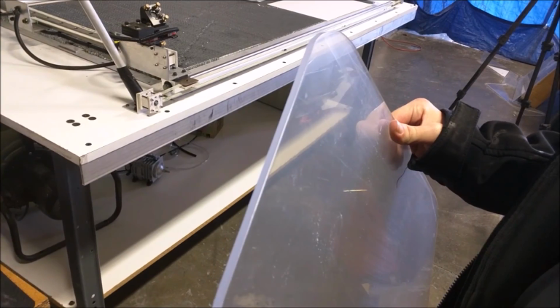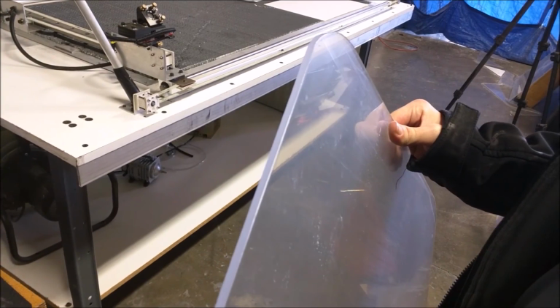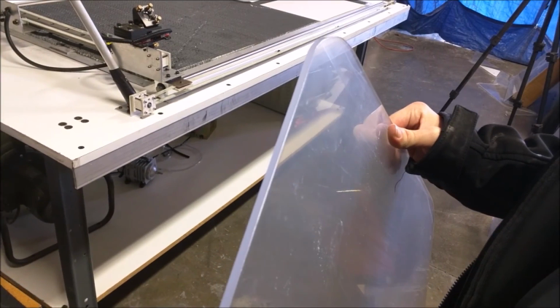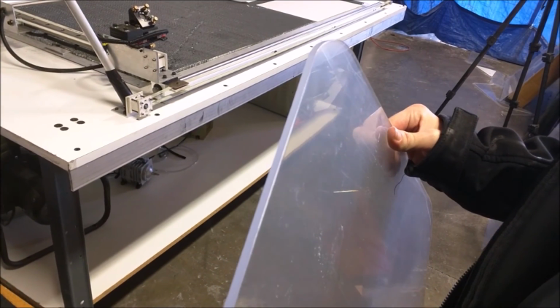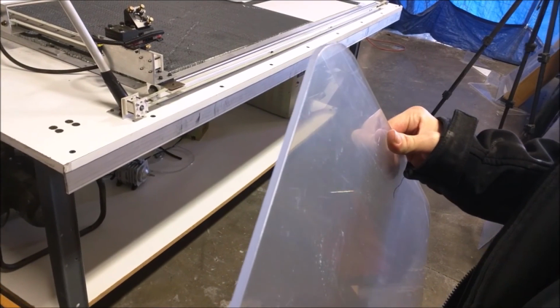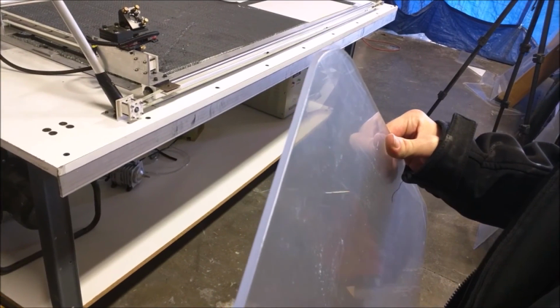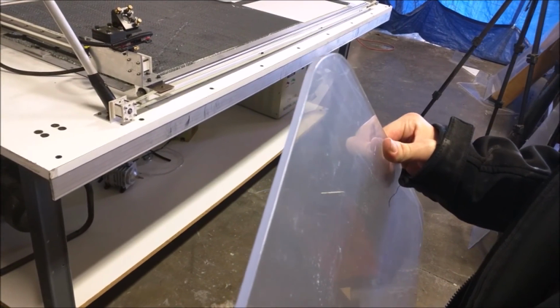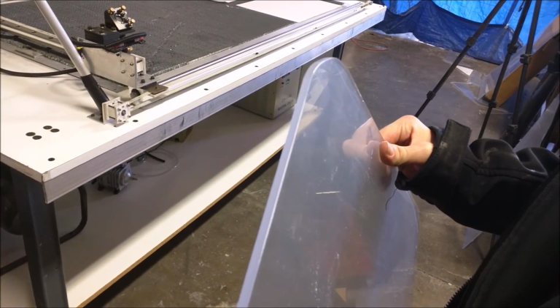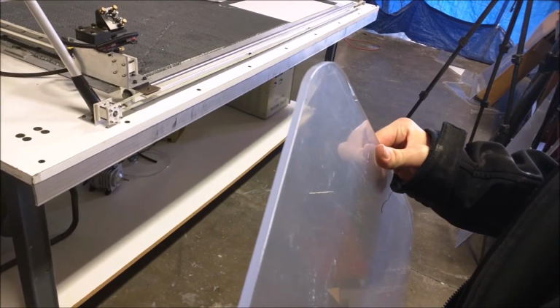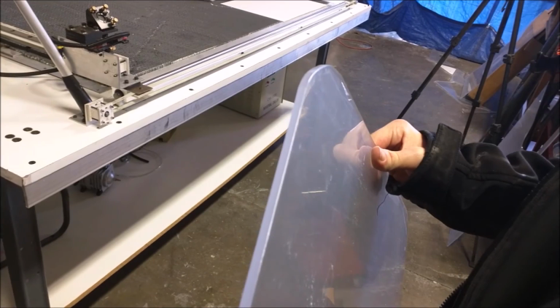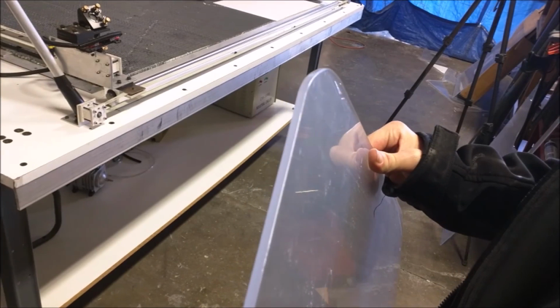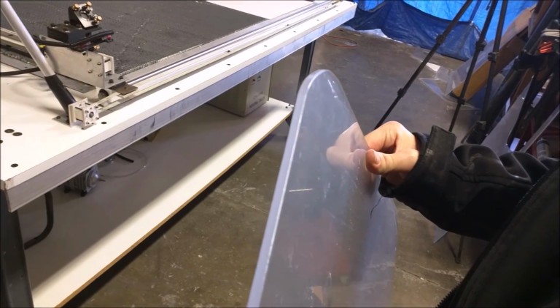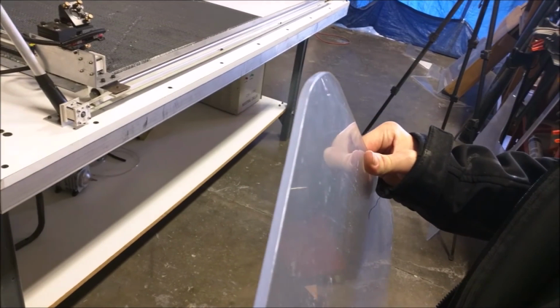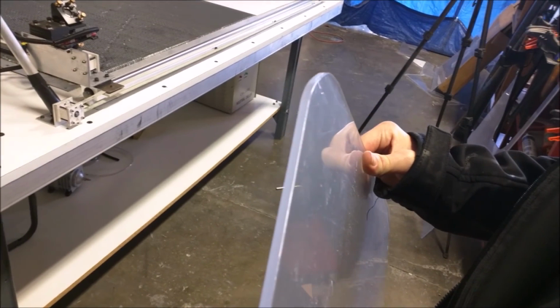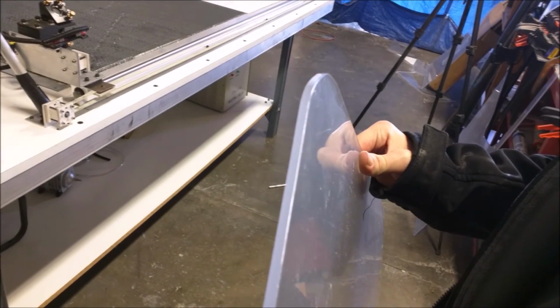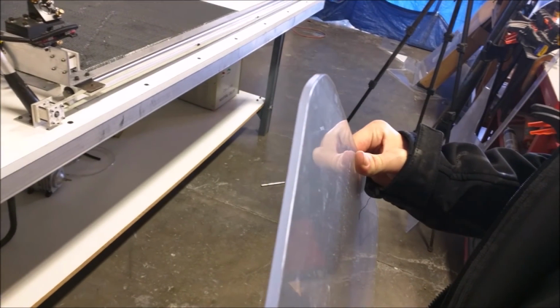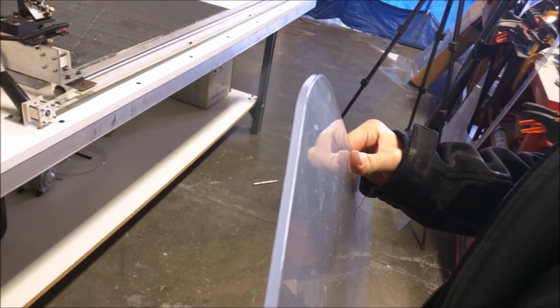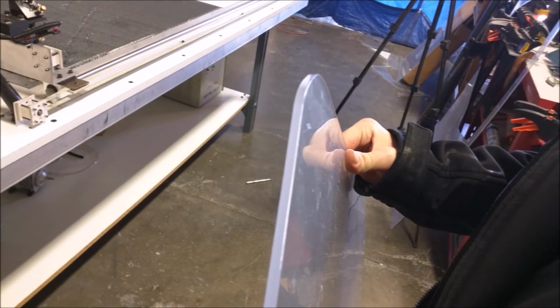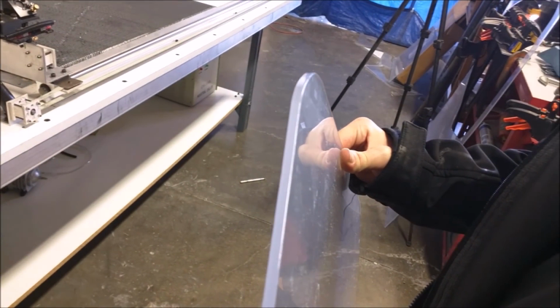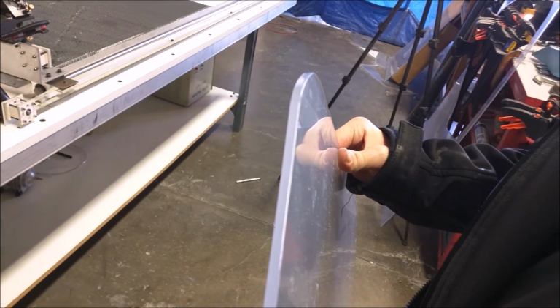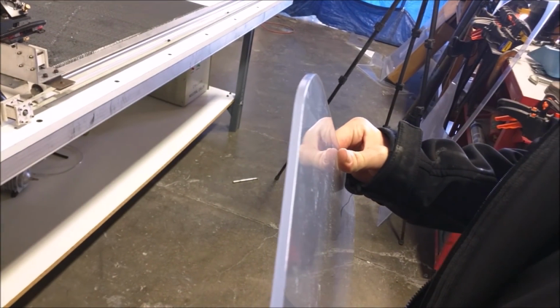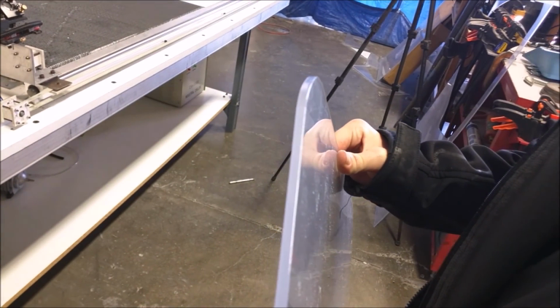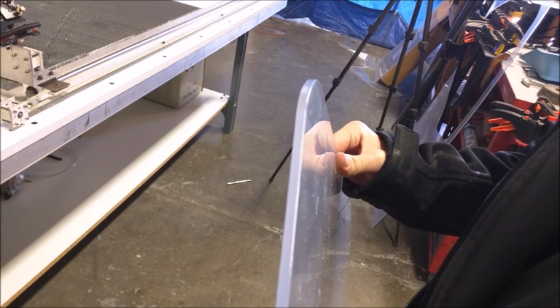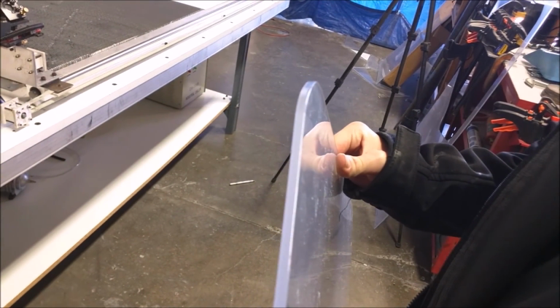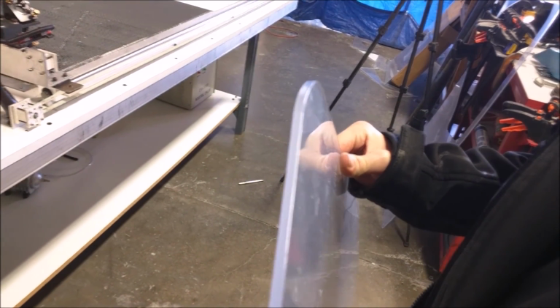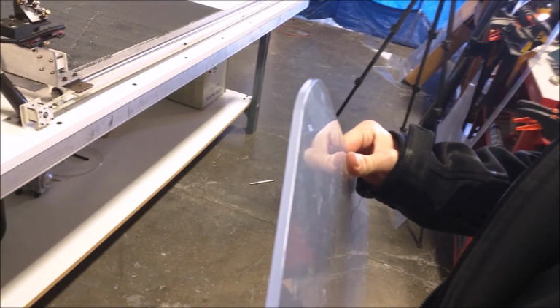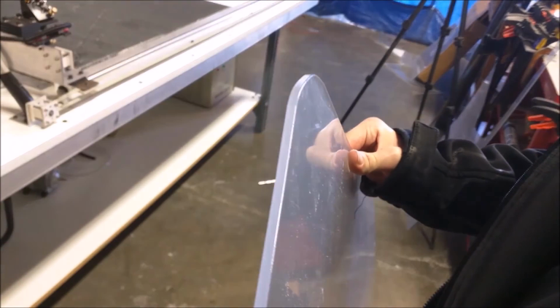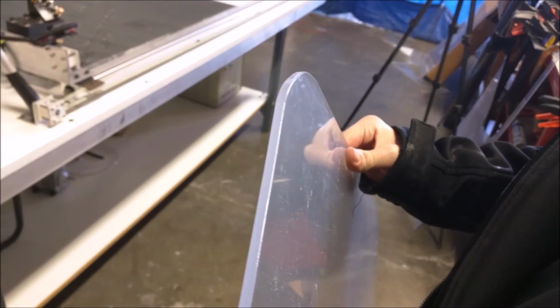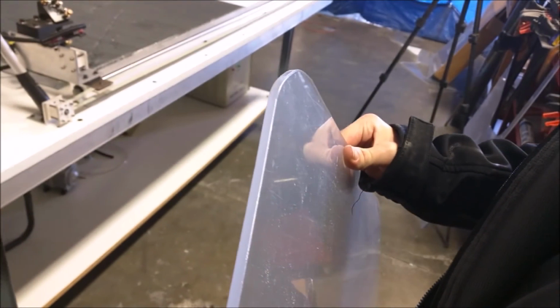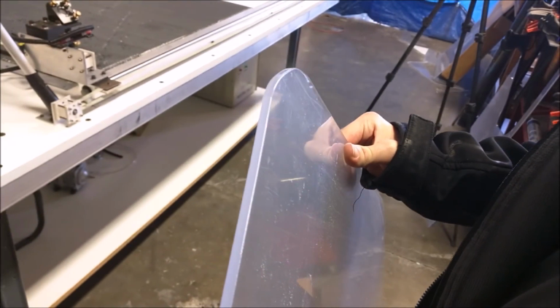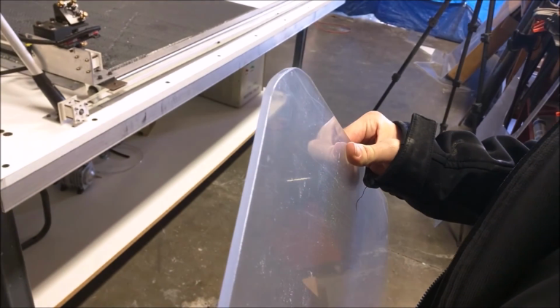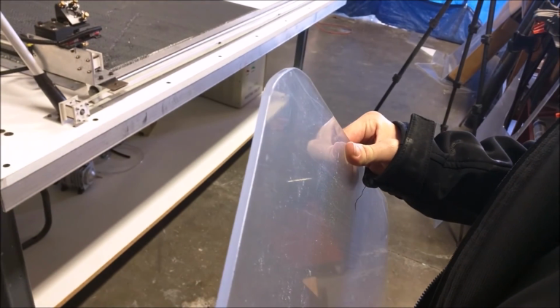And here's the final product, a piece of plastic with a smooth laser cut edge.